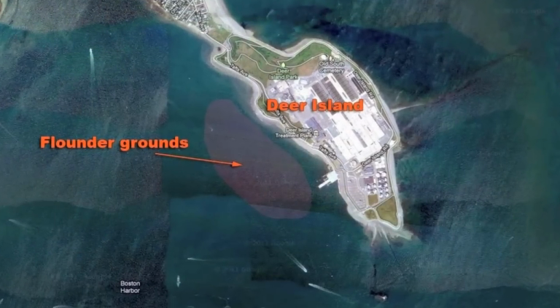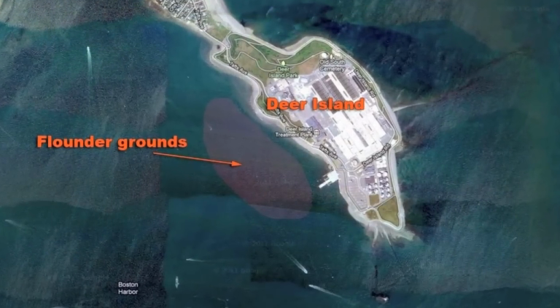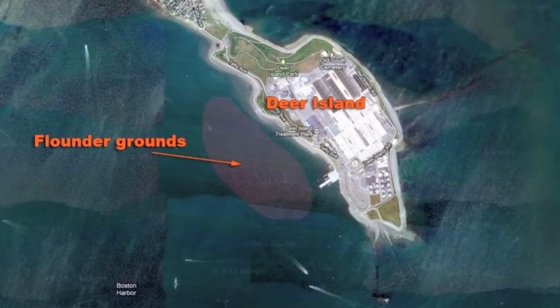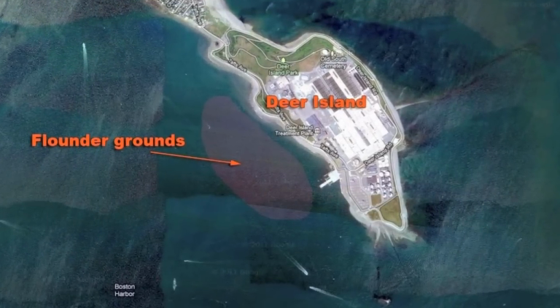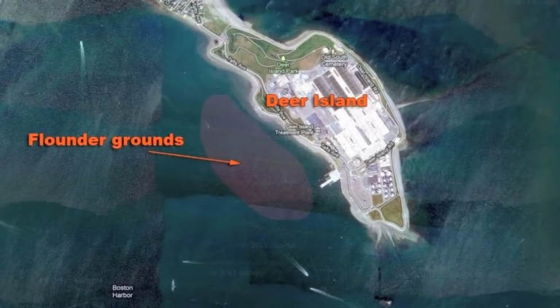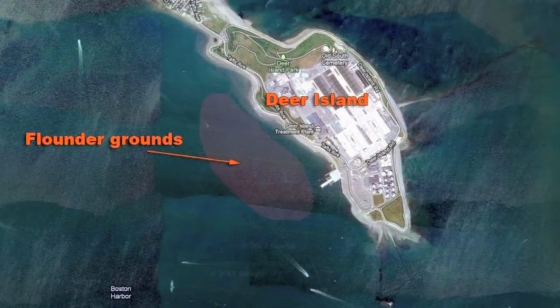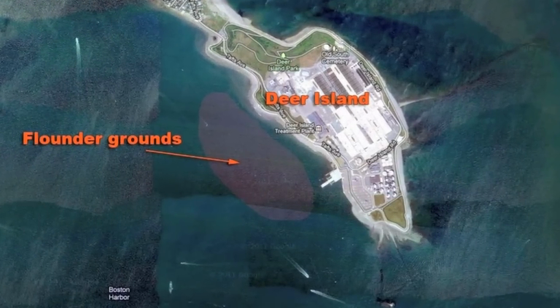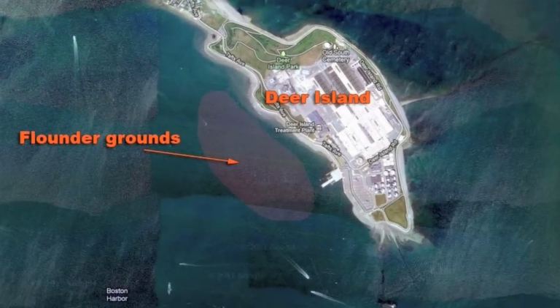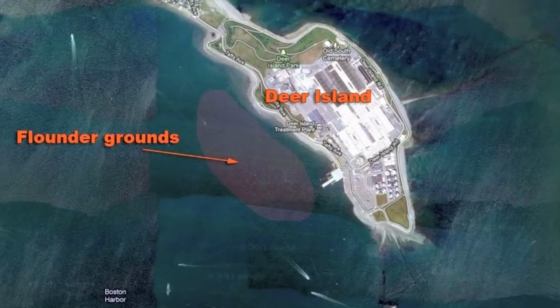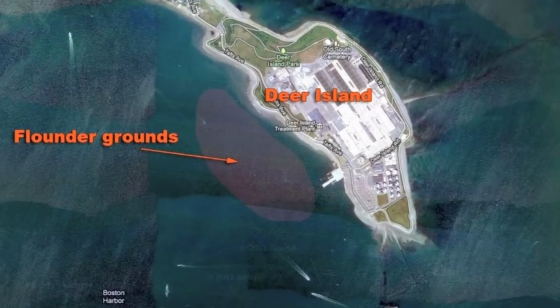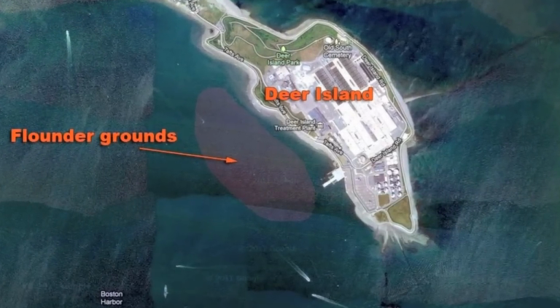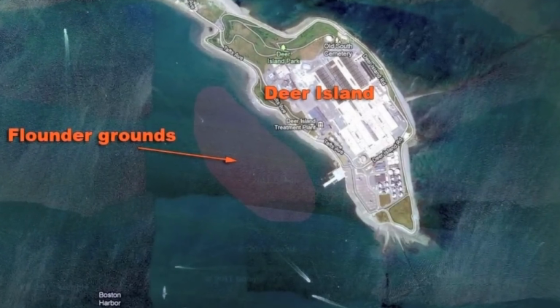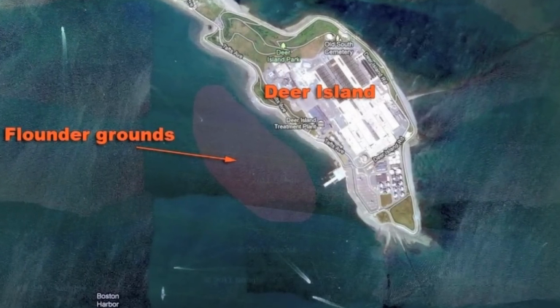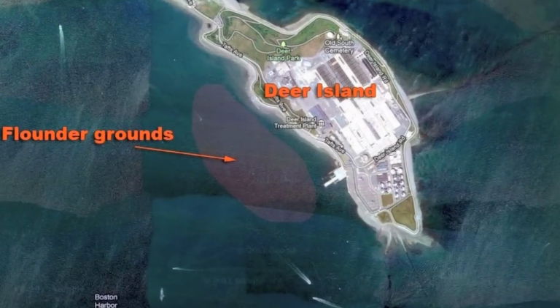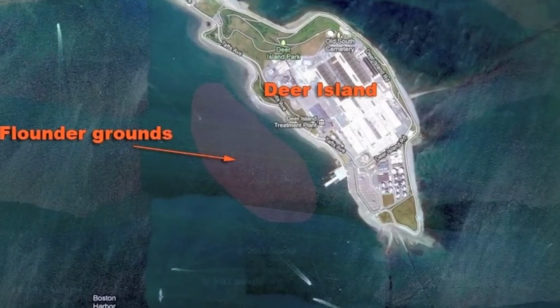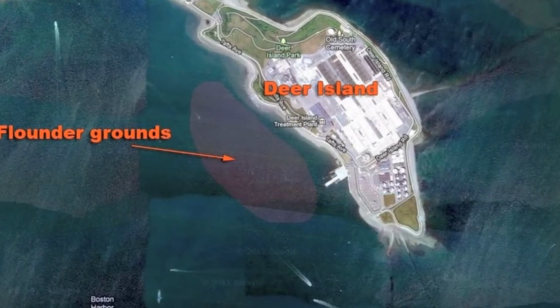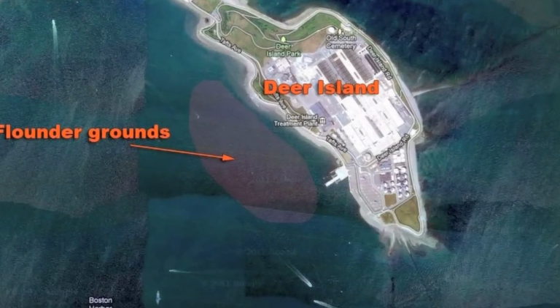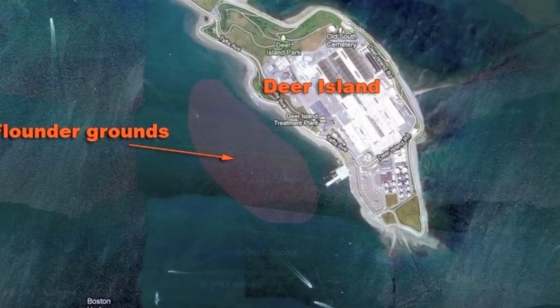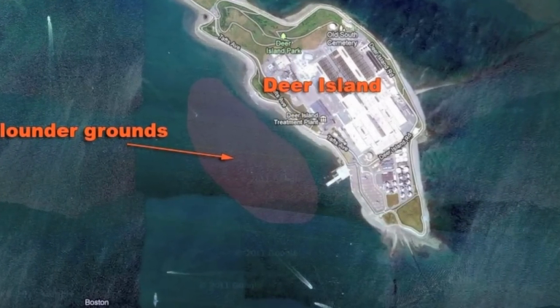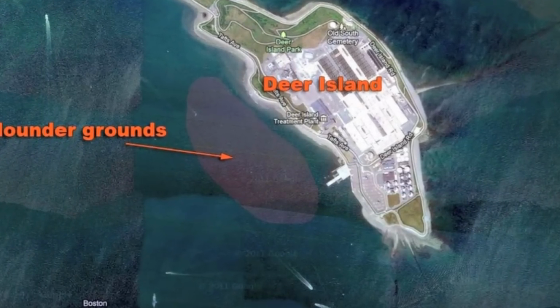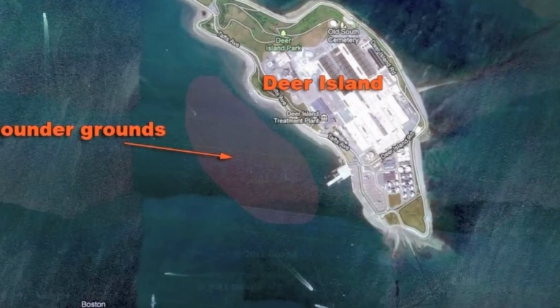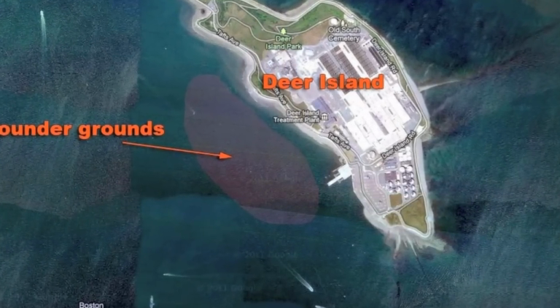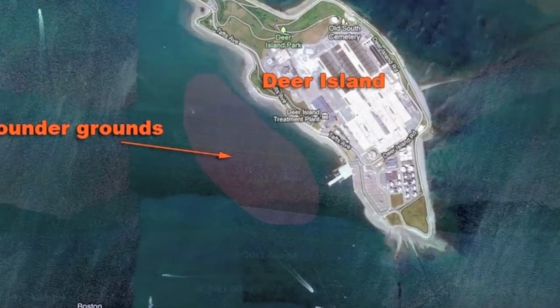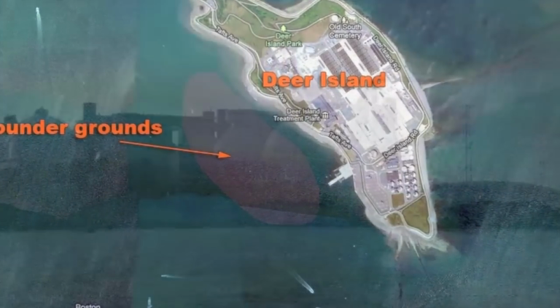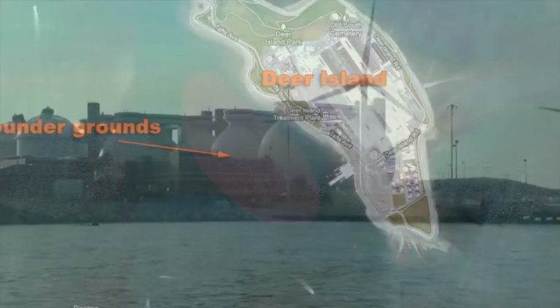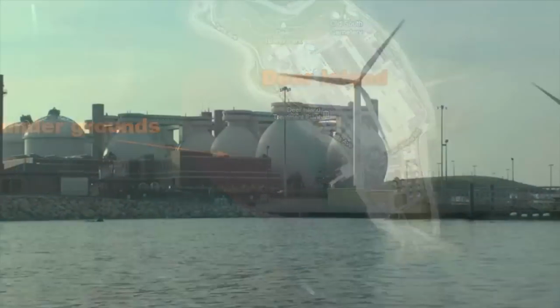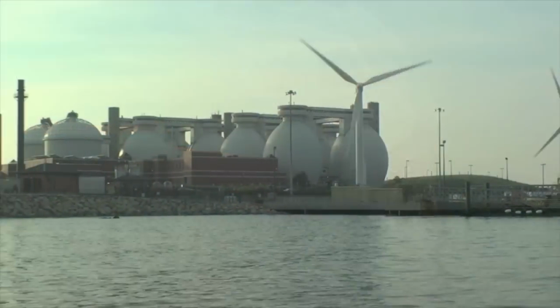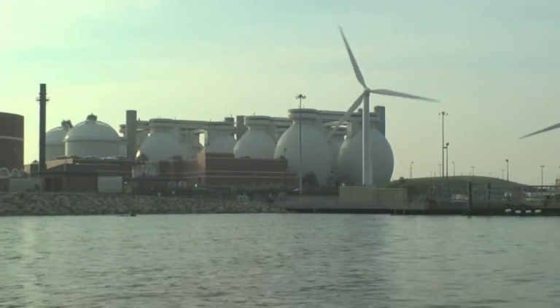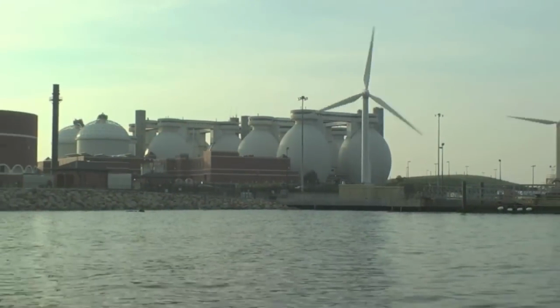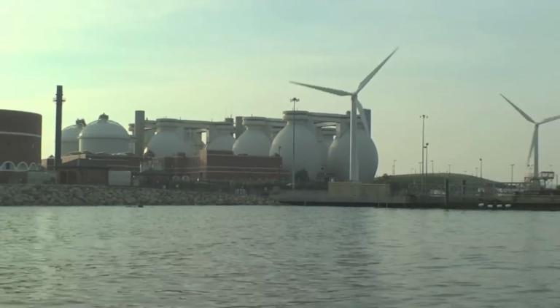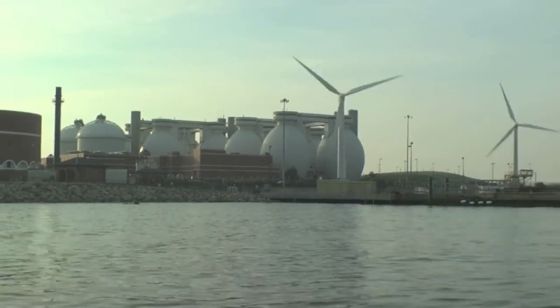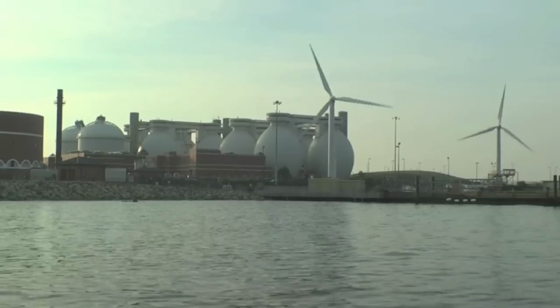The mud-bottom flats off Deer Island lie in 10 to 20 feet of water and are loaded with flounder in the spring.